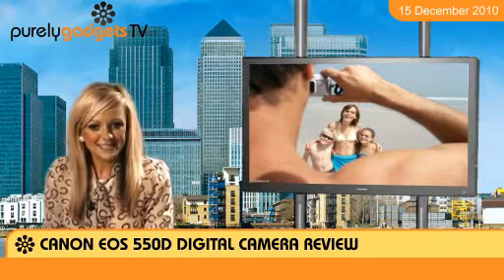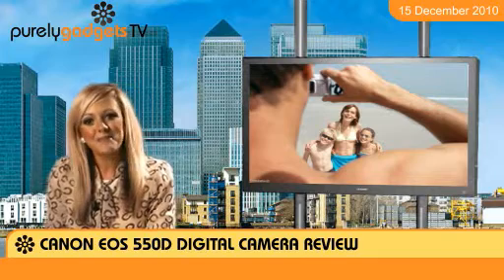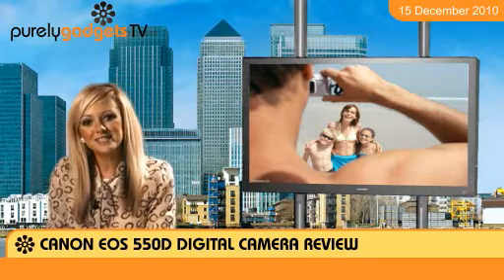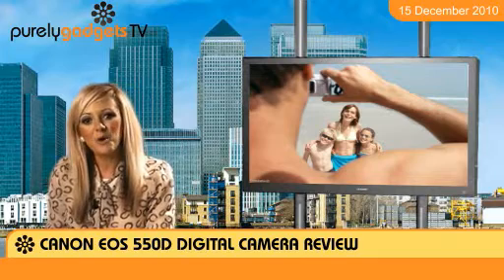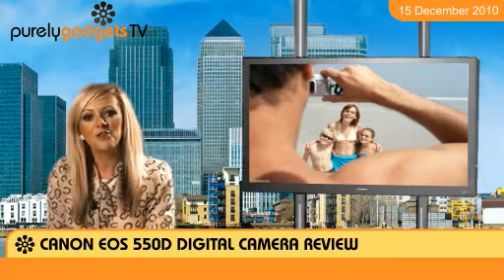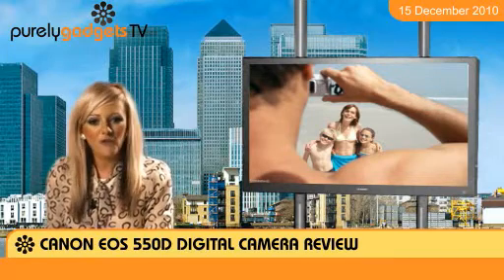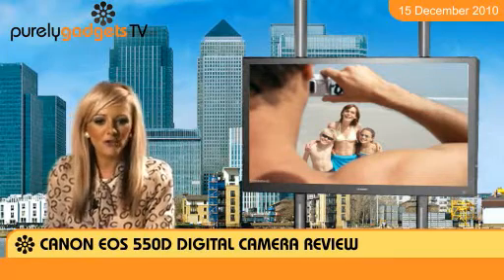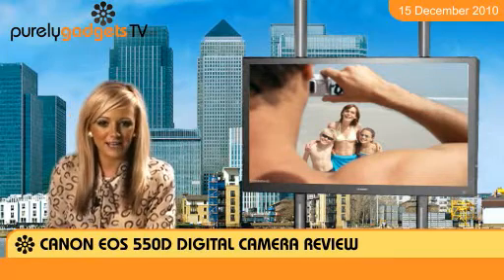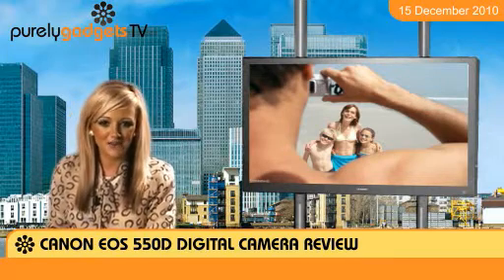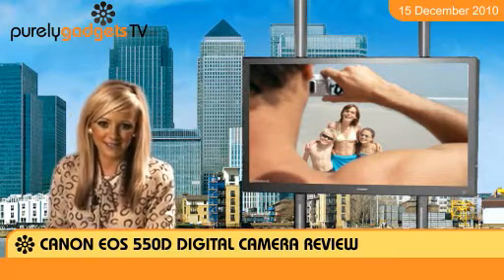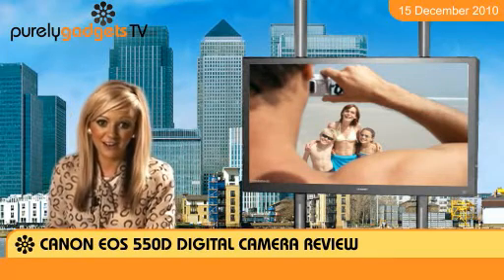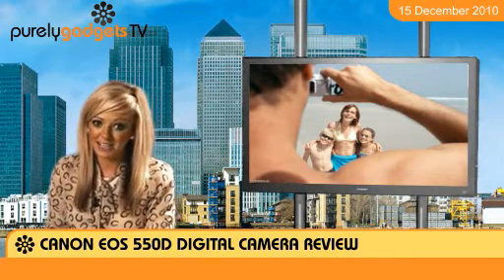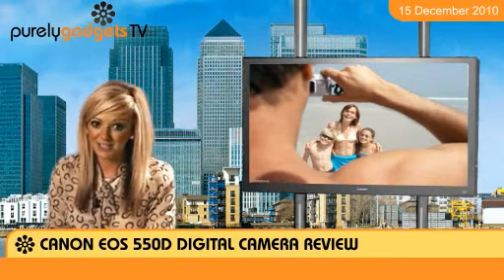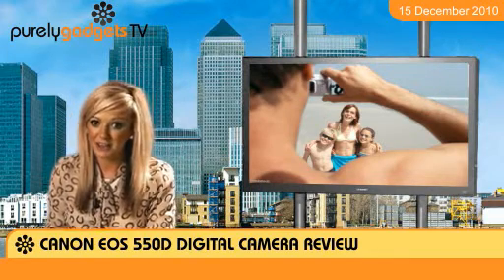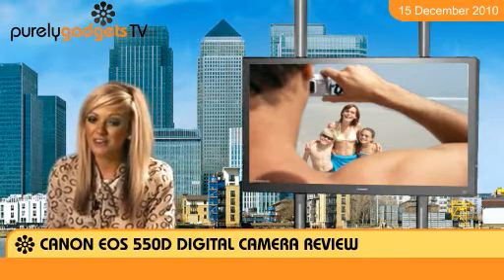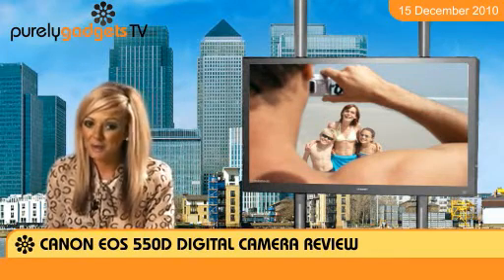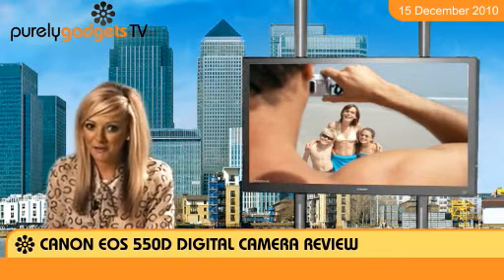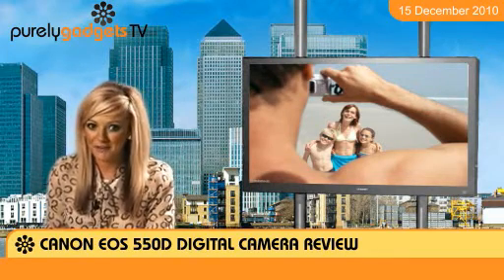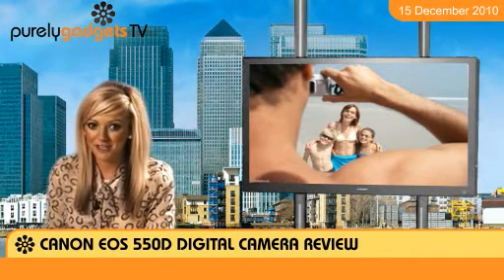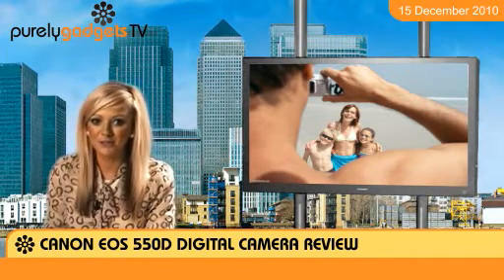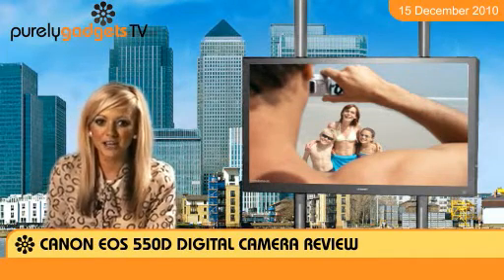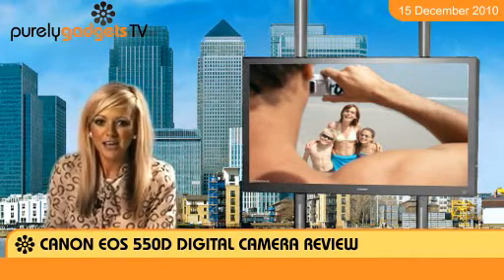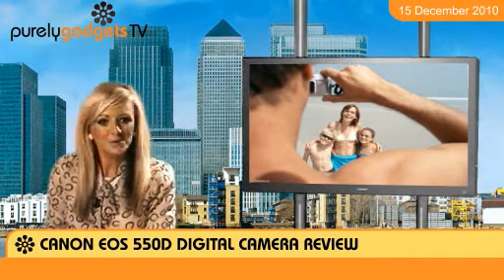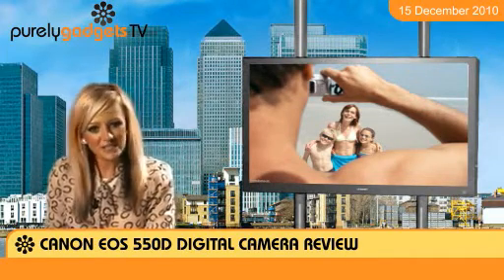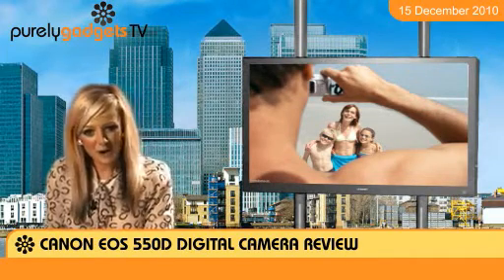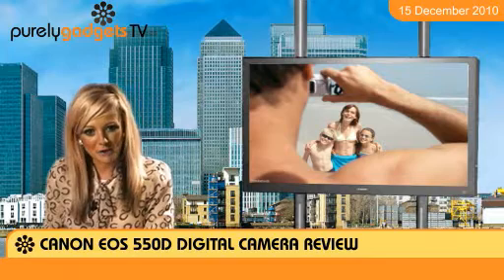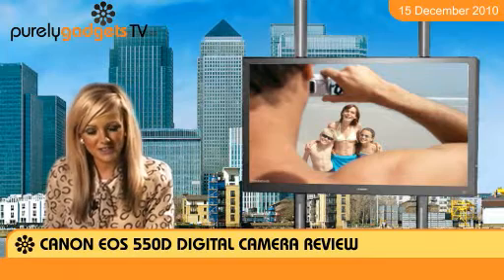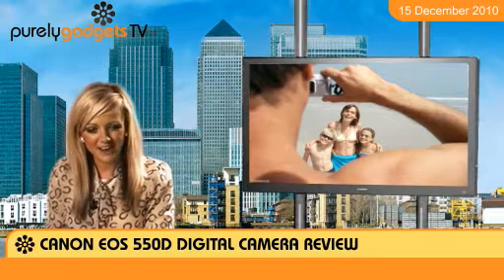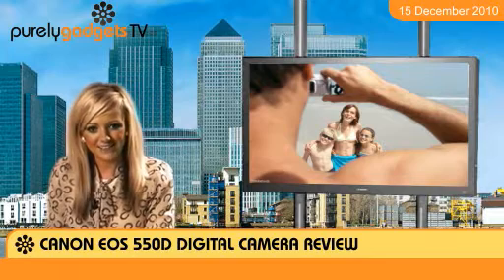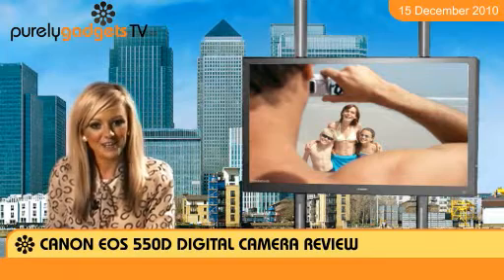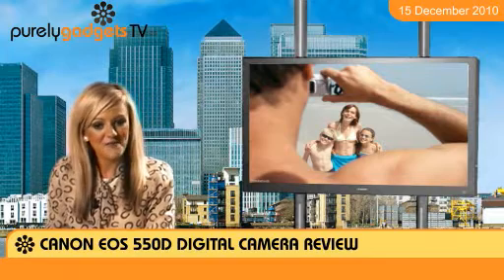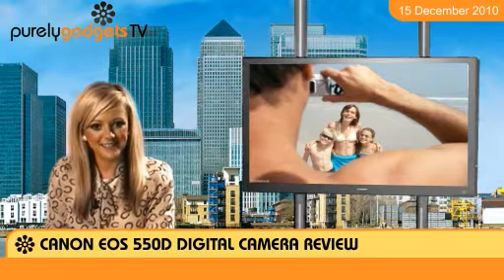It's compatible with a full range of SLR lenses, making it perfect for someone looking to experiment with styles and effects.